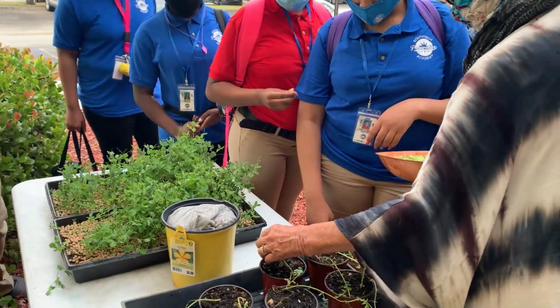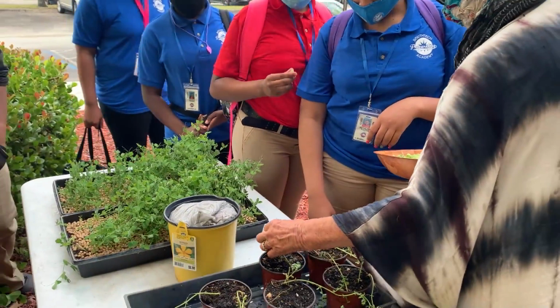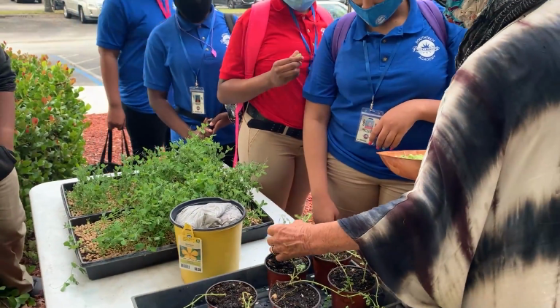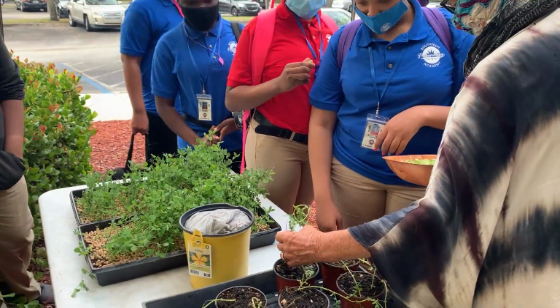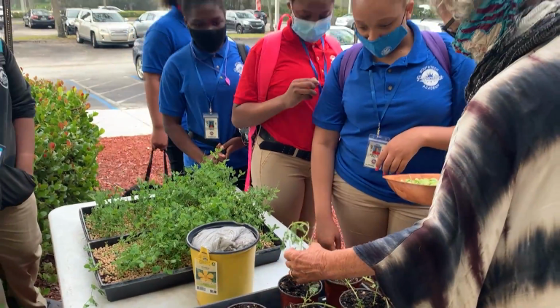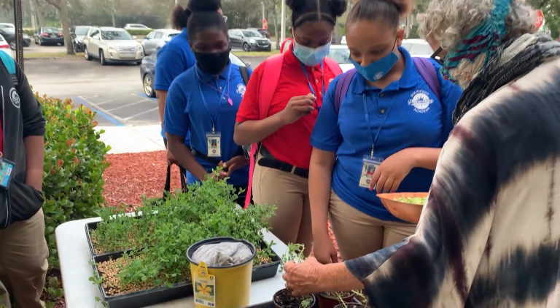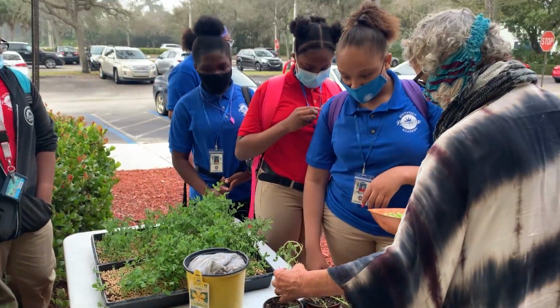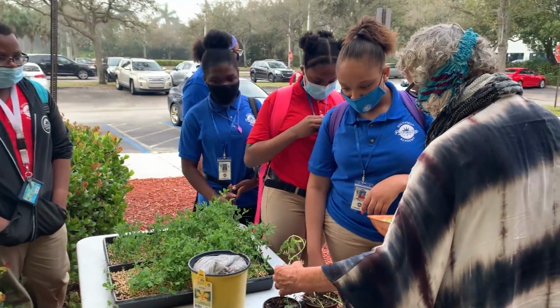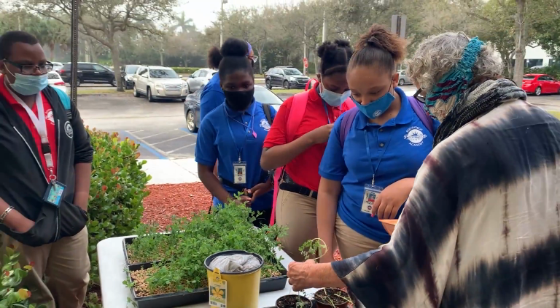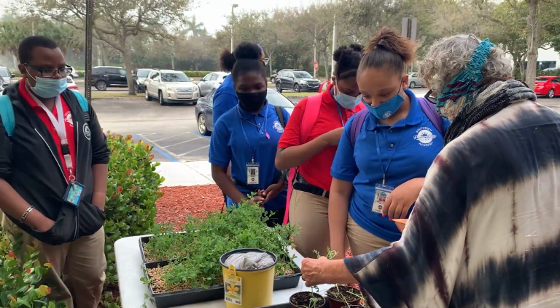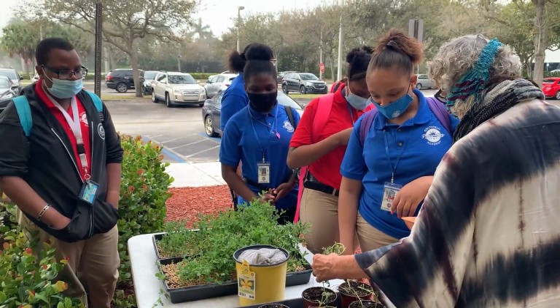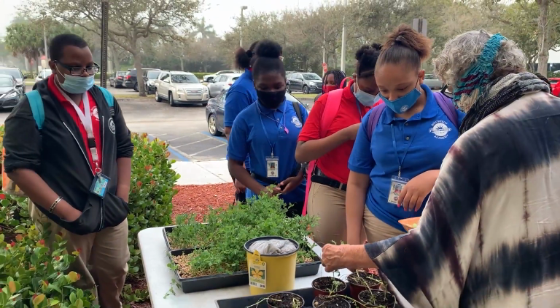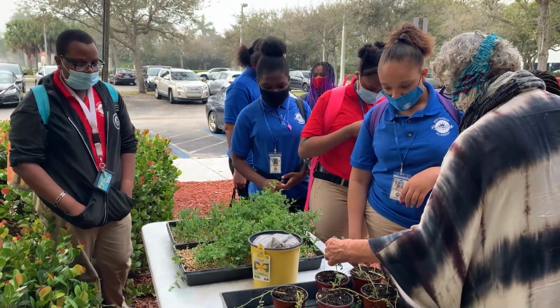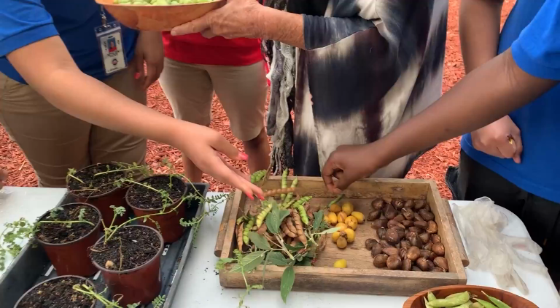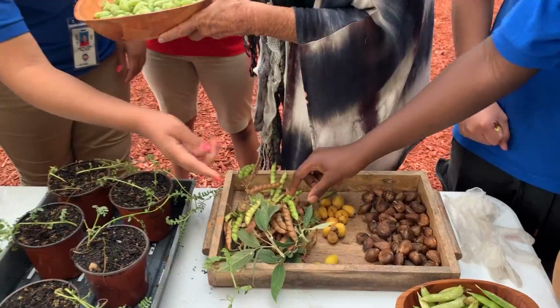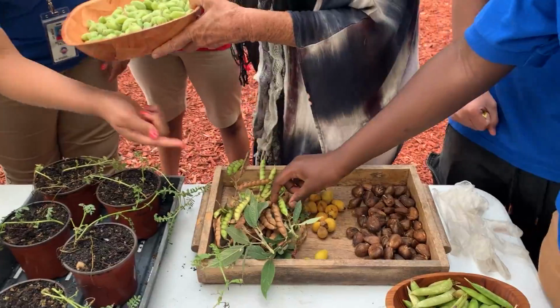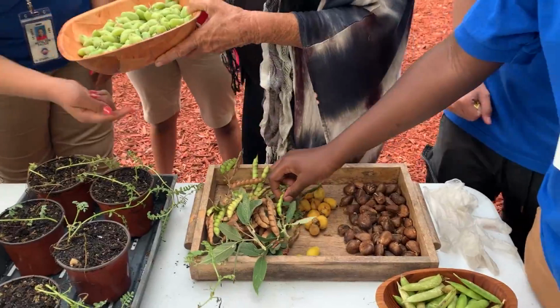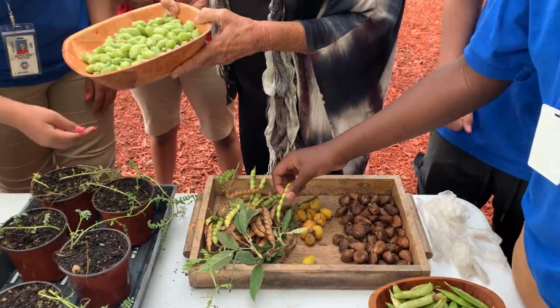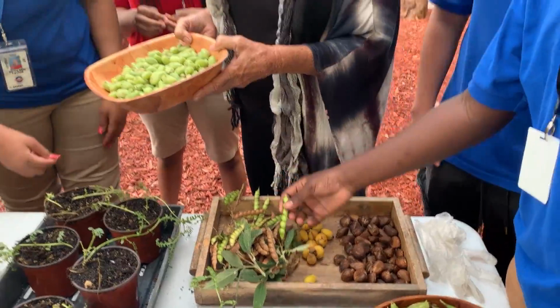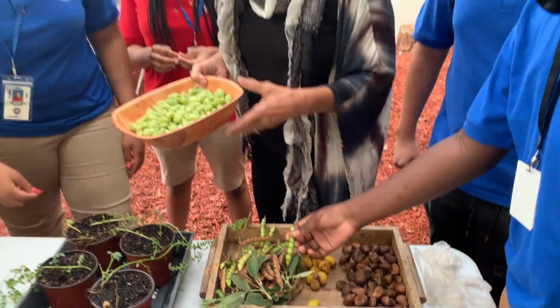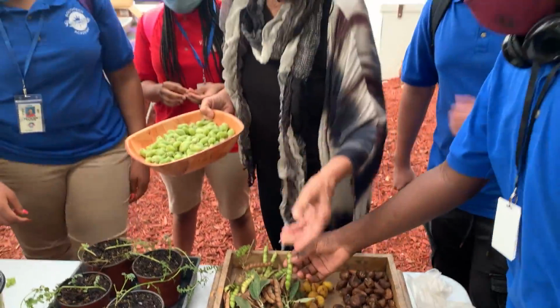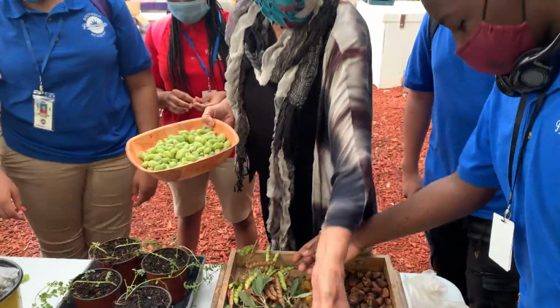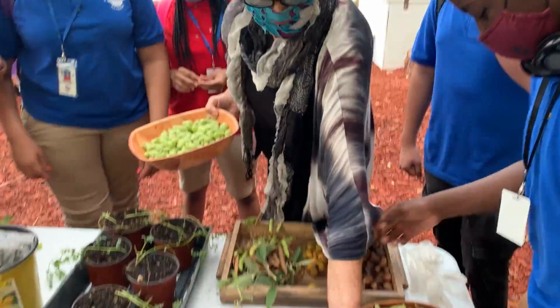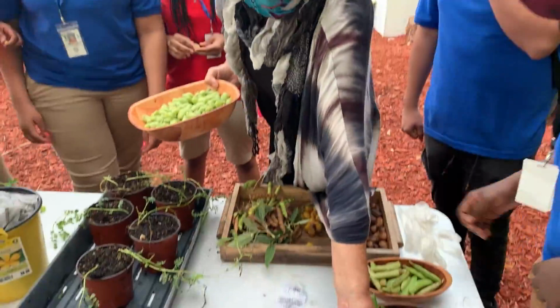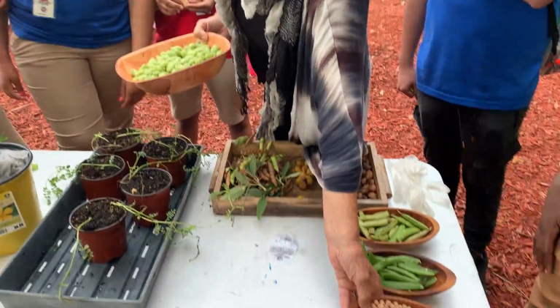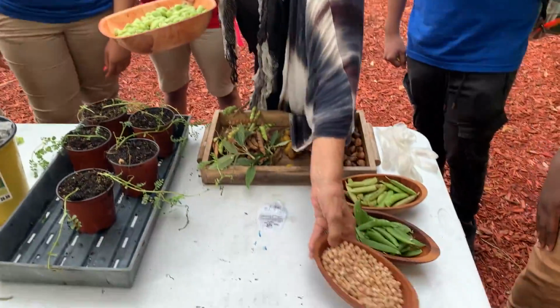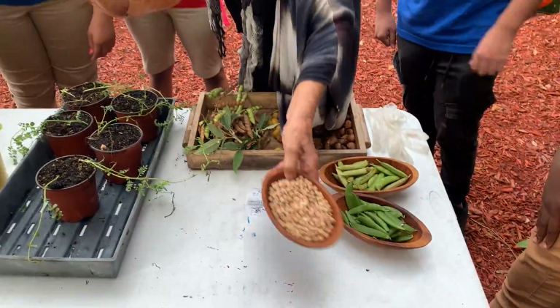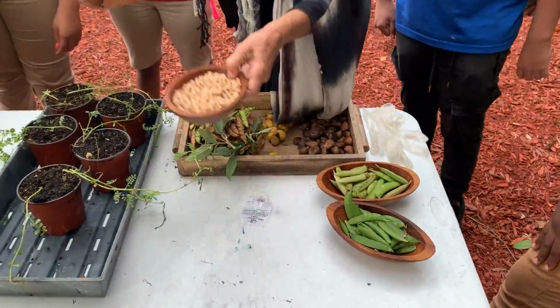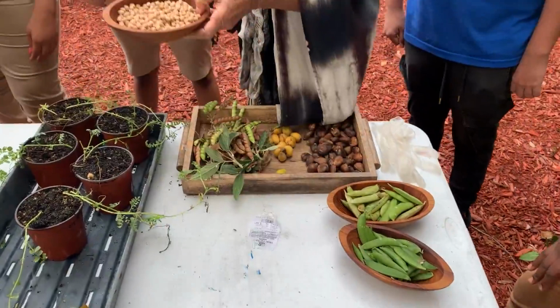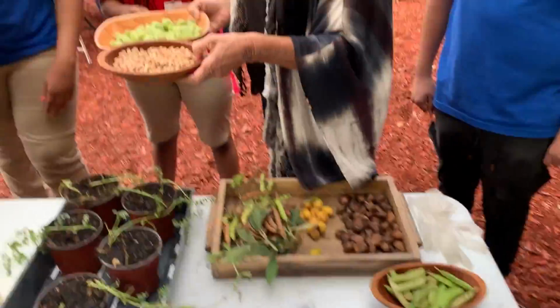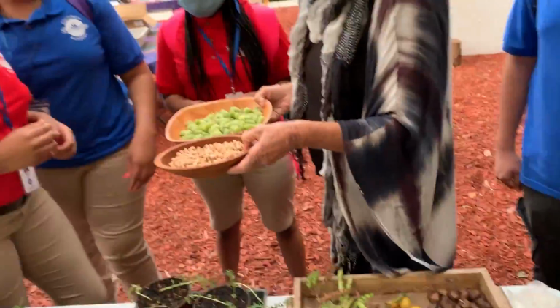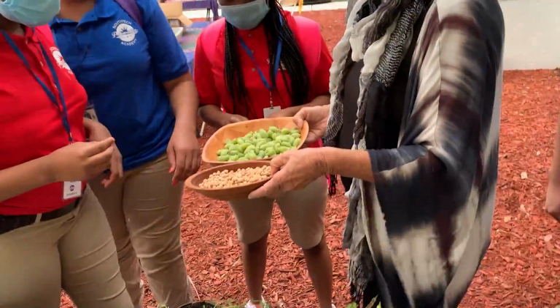At our middle school, we're building a Tinker Garden, an outdoor learning lab that allows students to tinker with growing and agricultural projects.